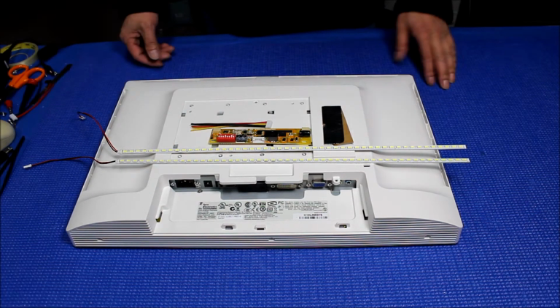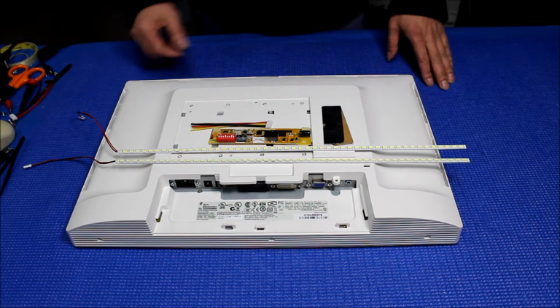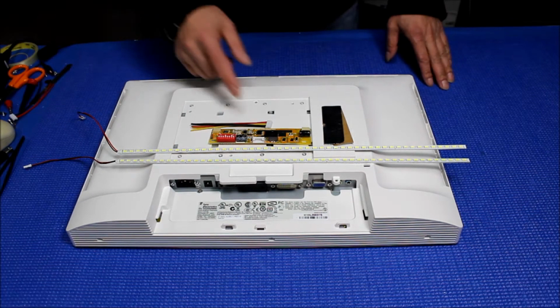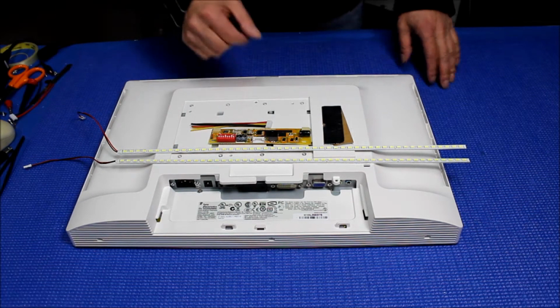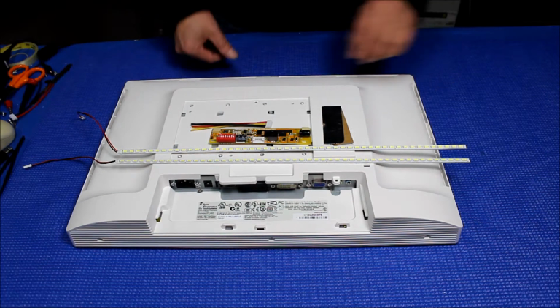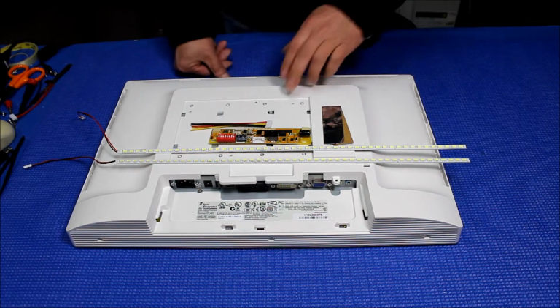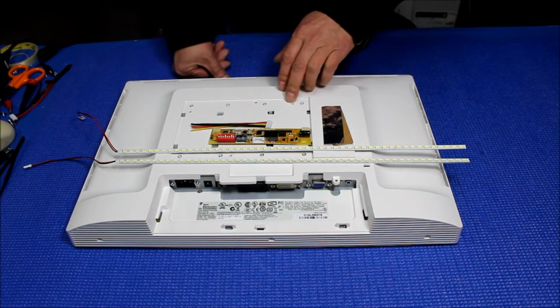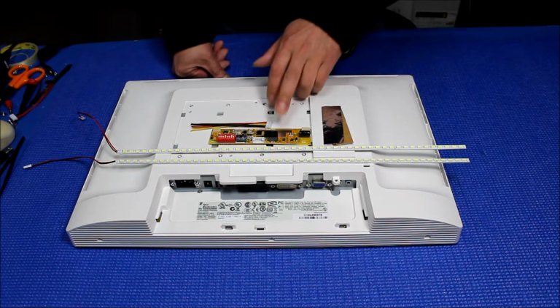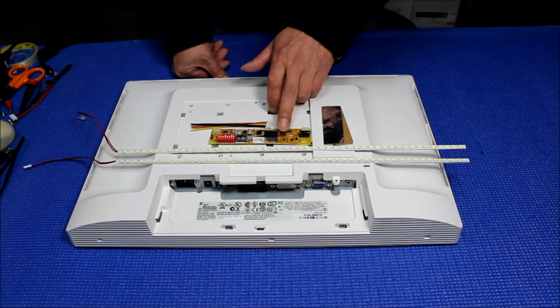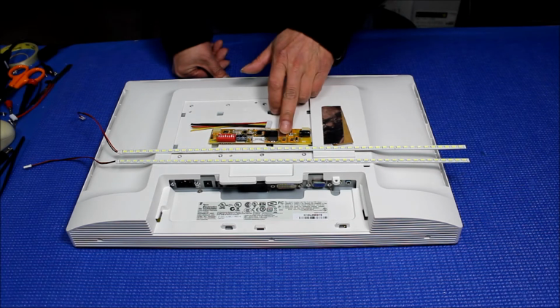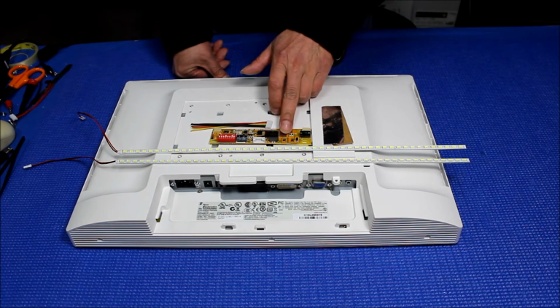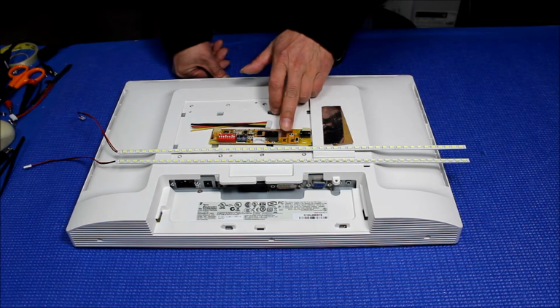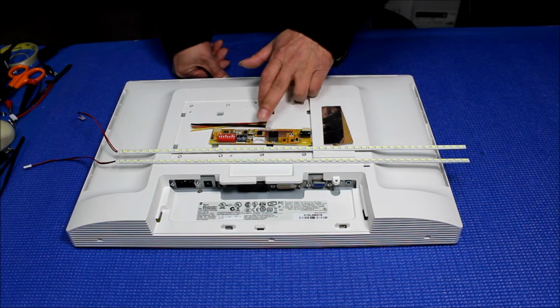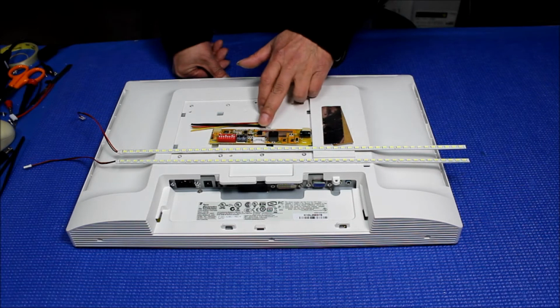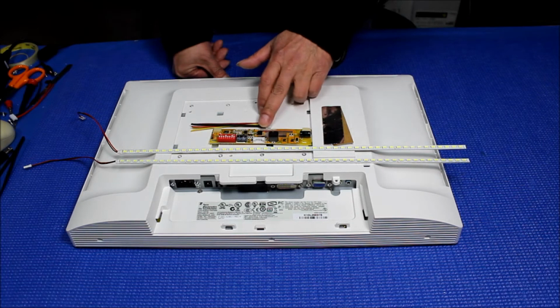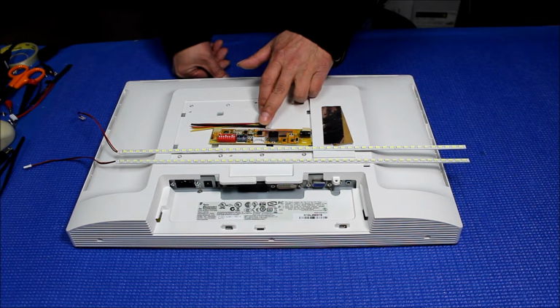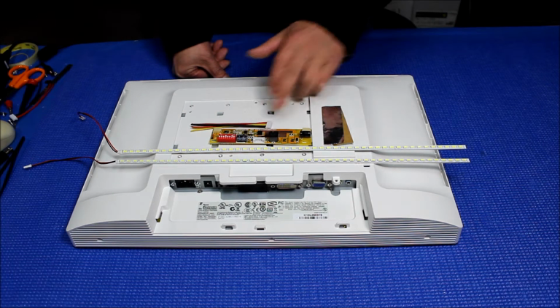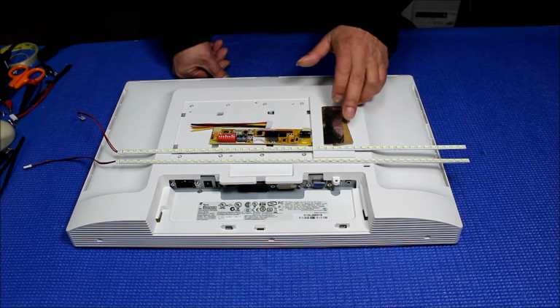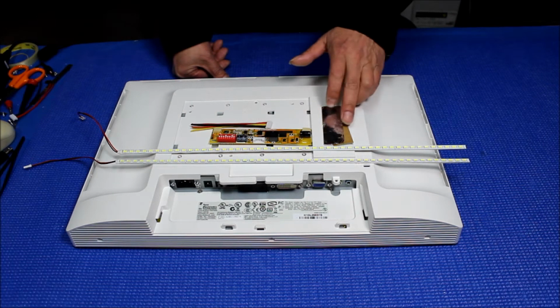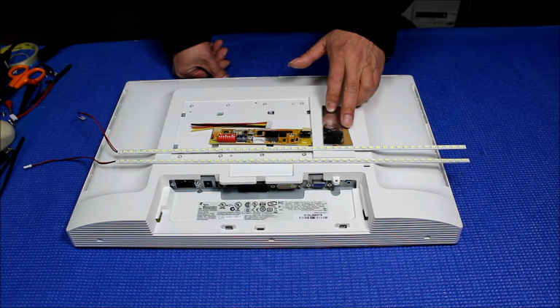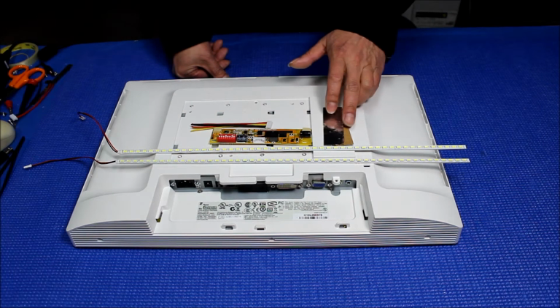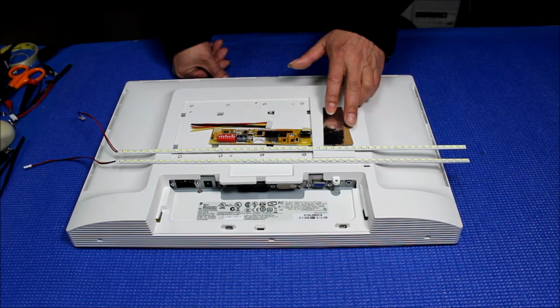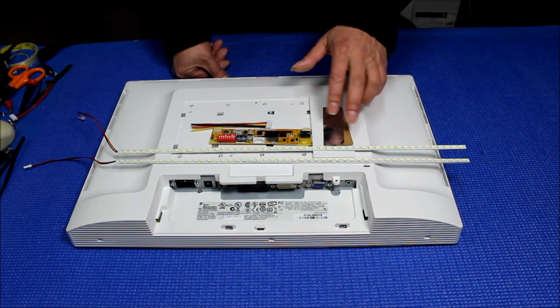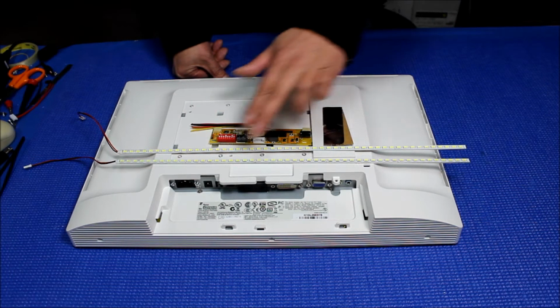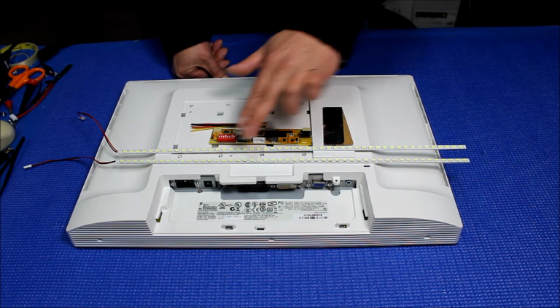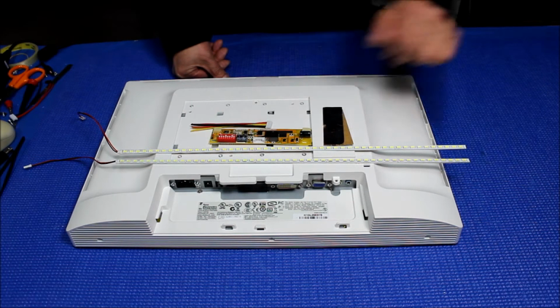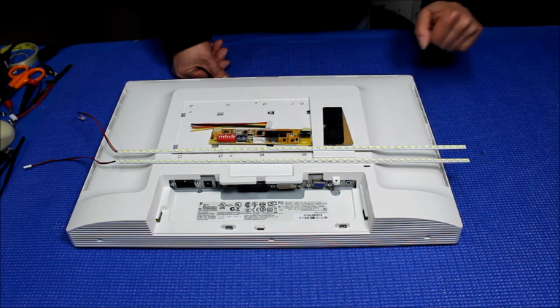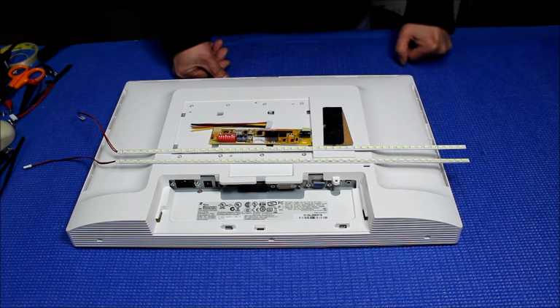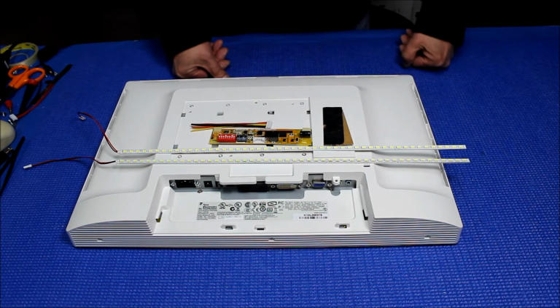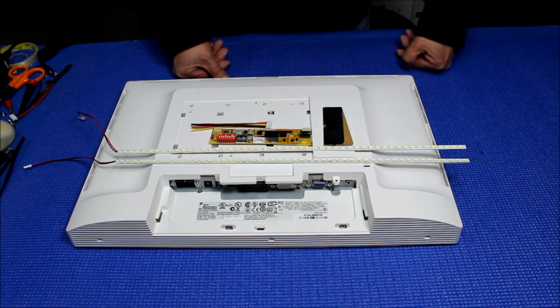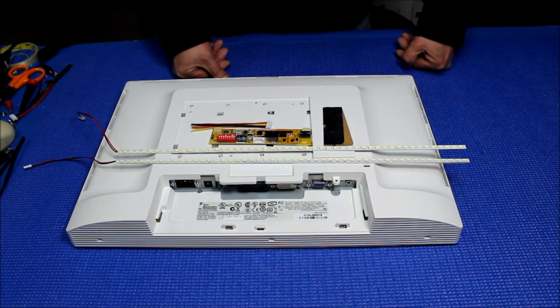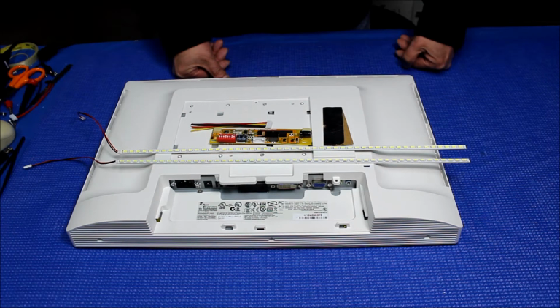This kit comes with one LED driver, a wire harness, aluminum foil, and two LED strips.